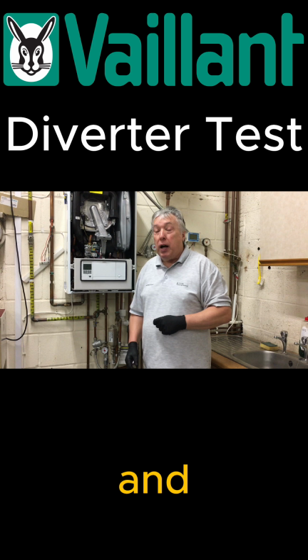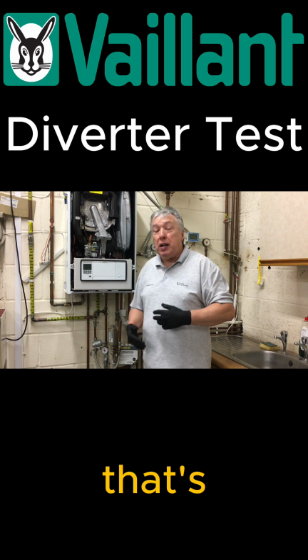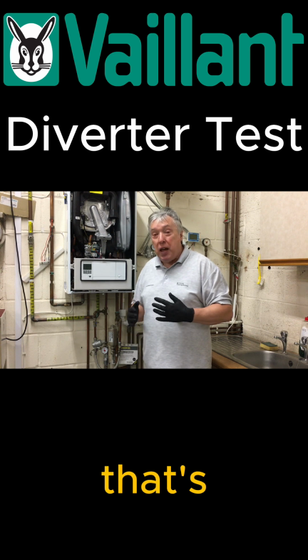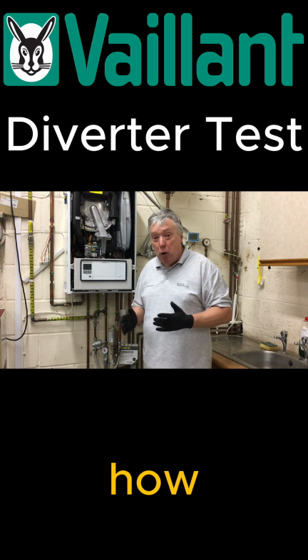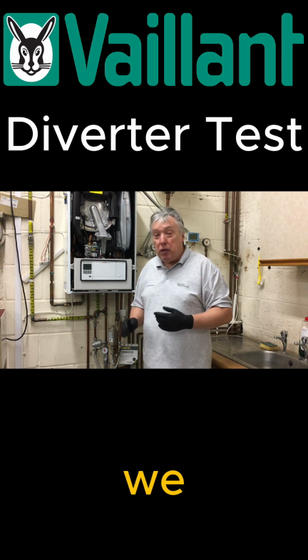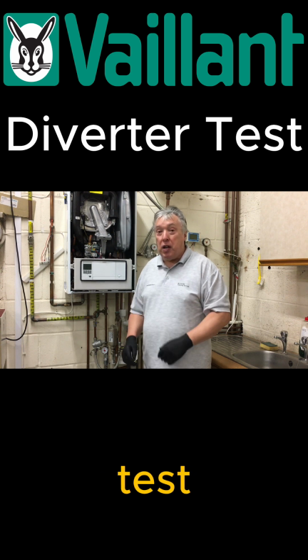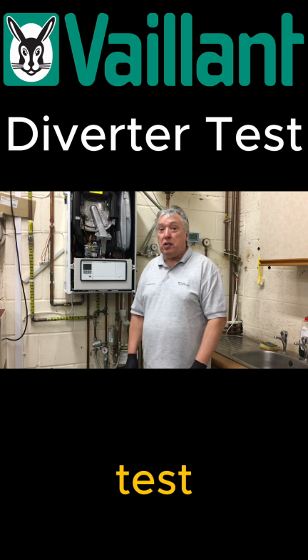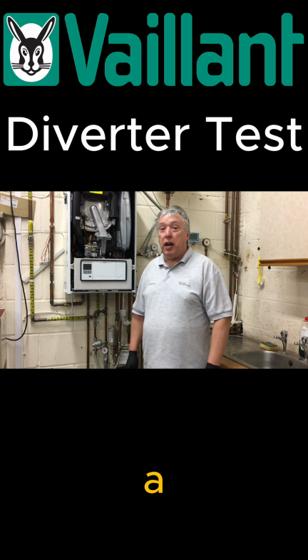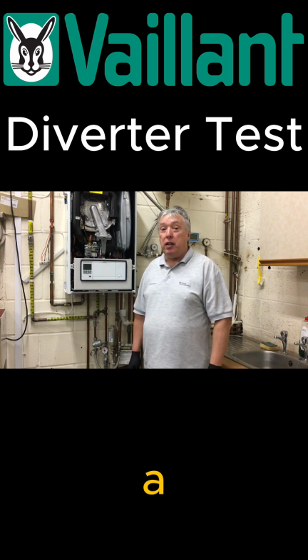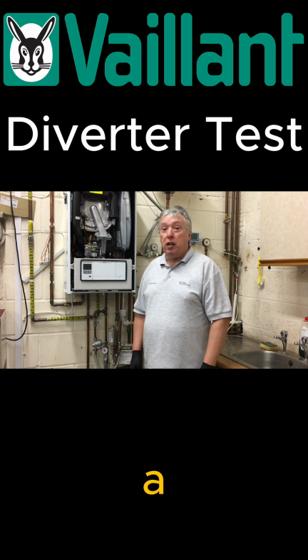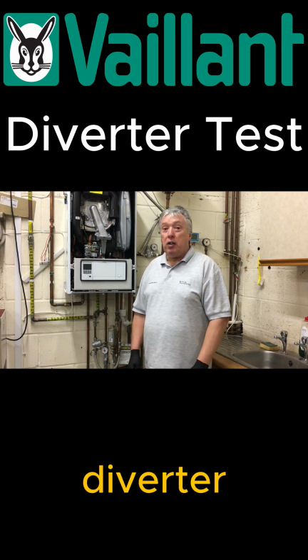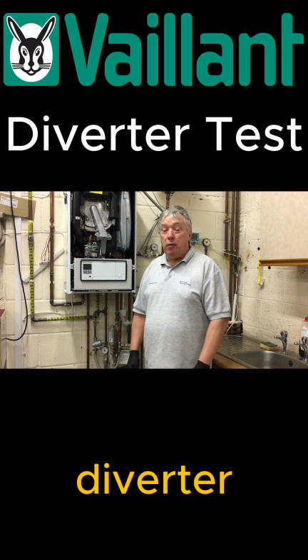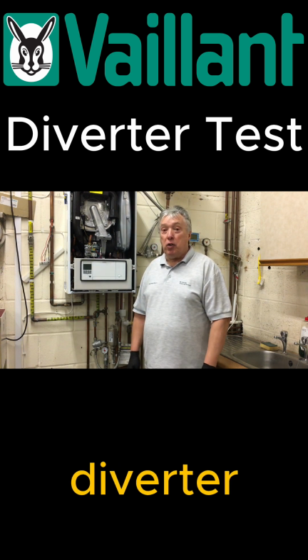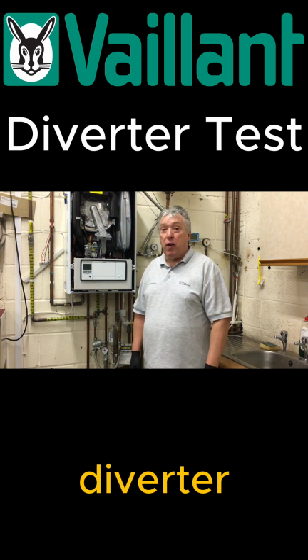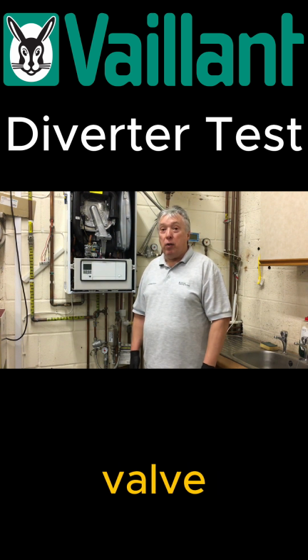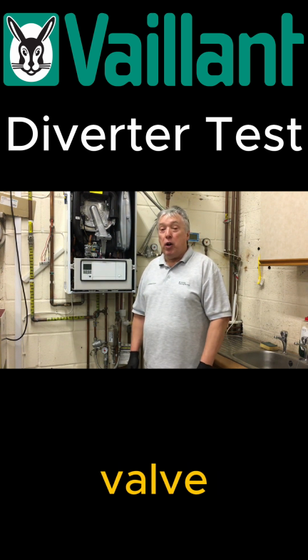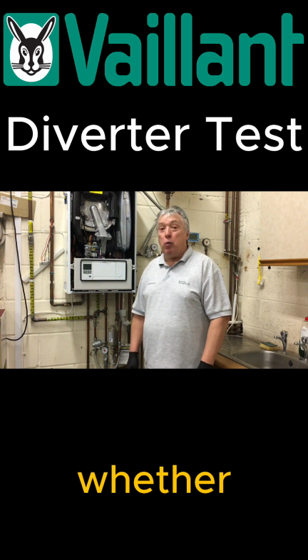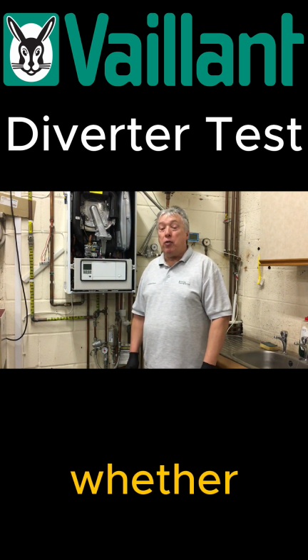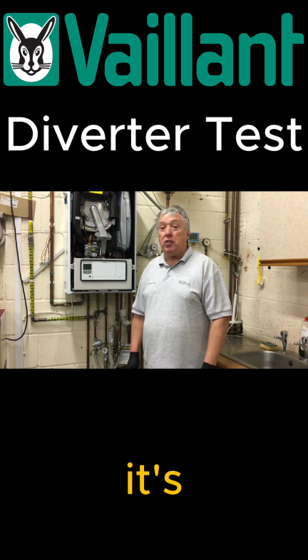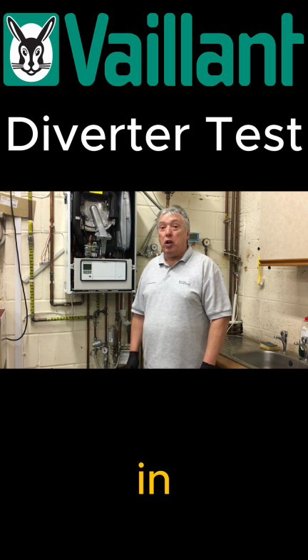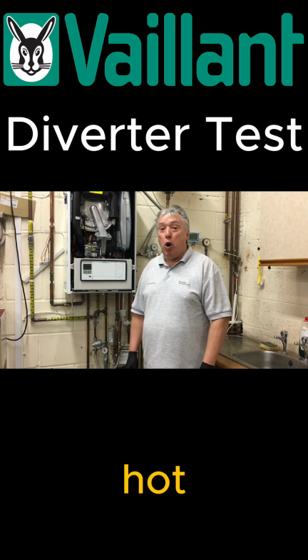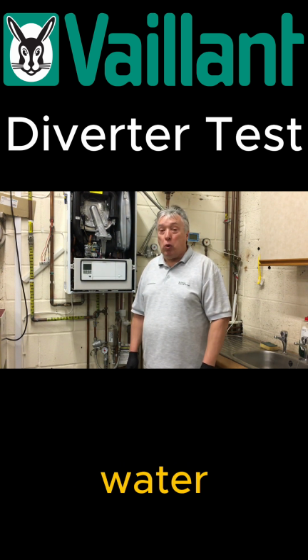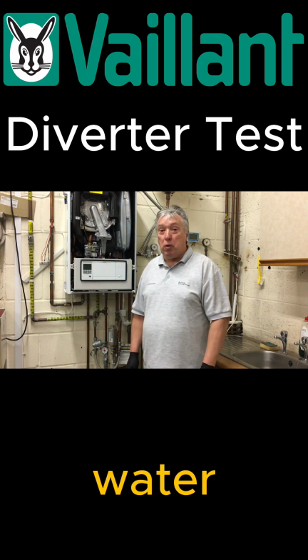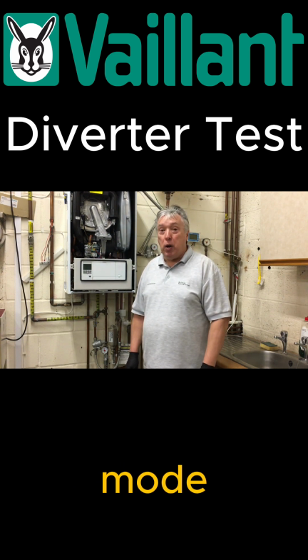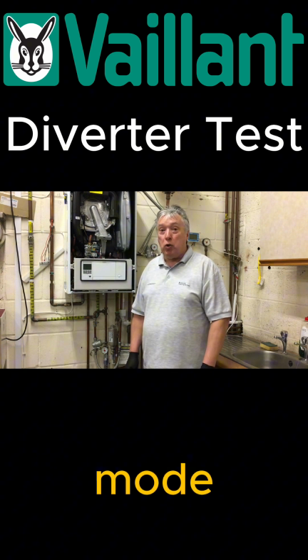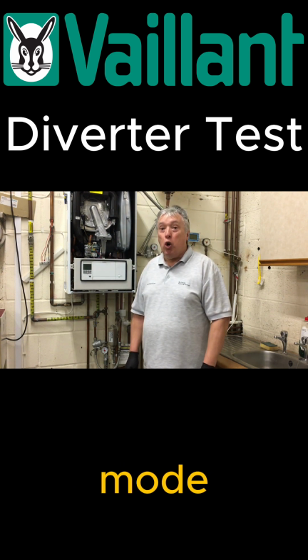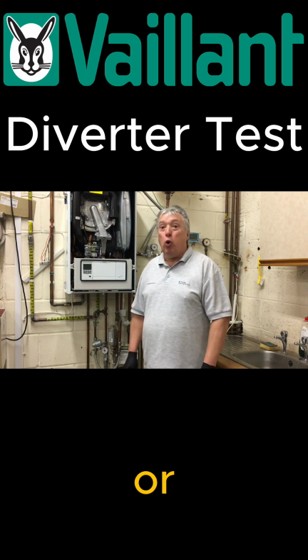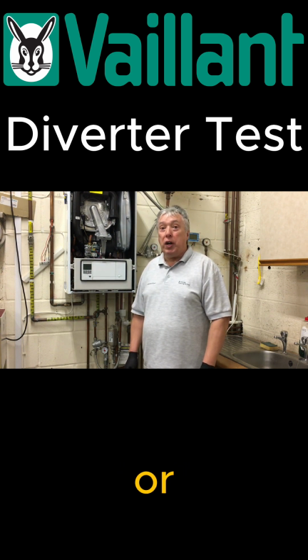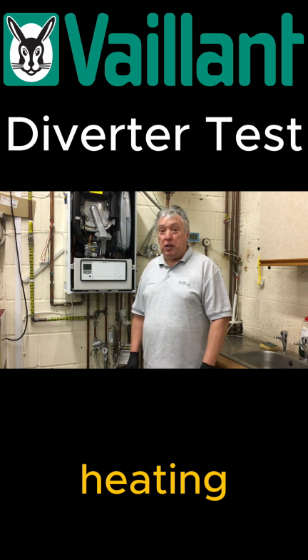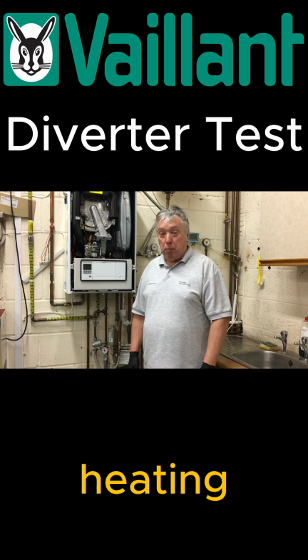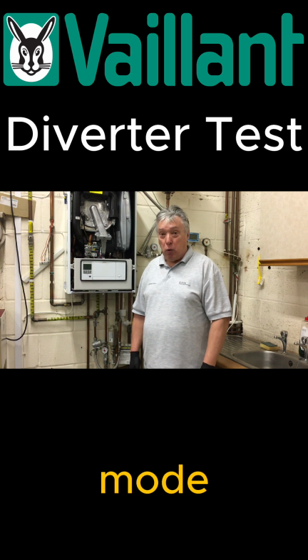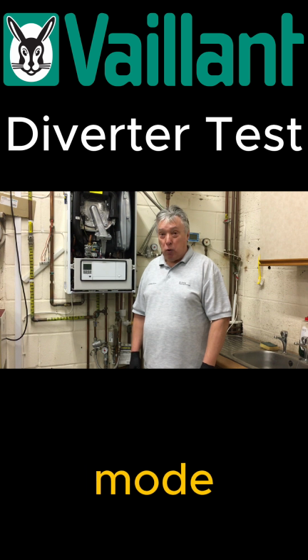And that's how we test a diverter valve, whether it's in hot water mode or heating mode.